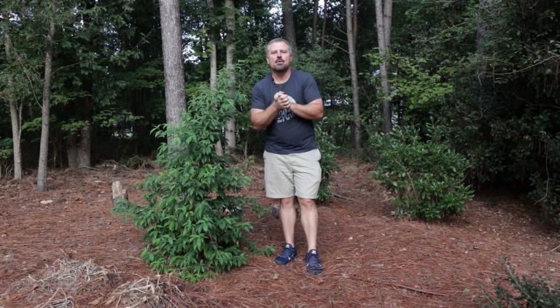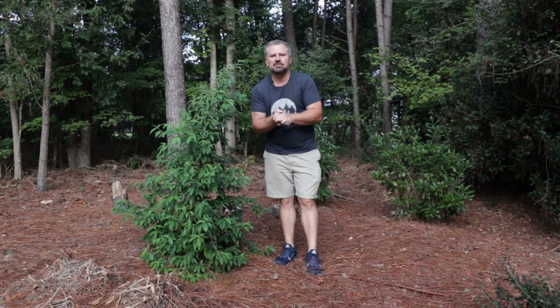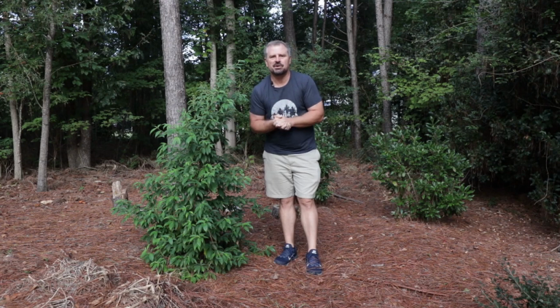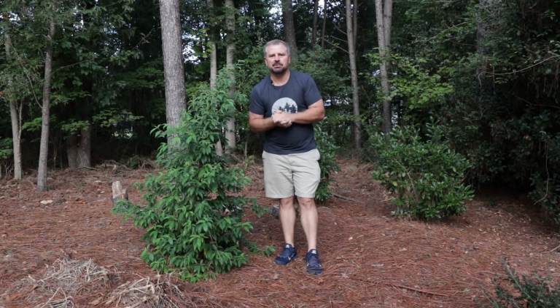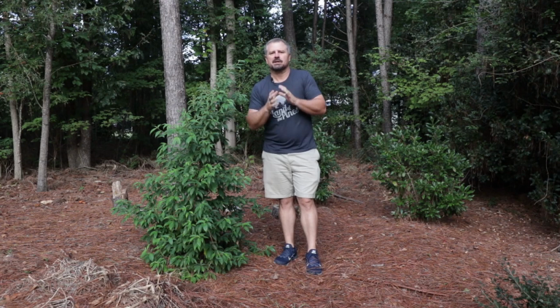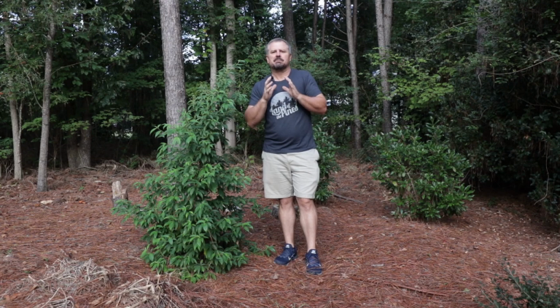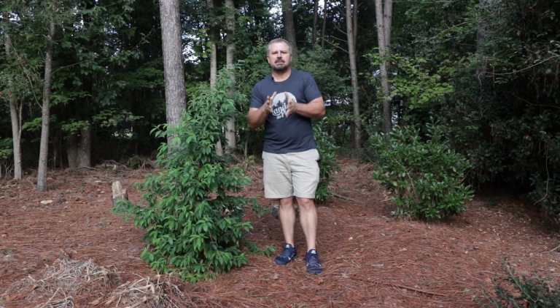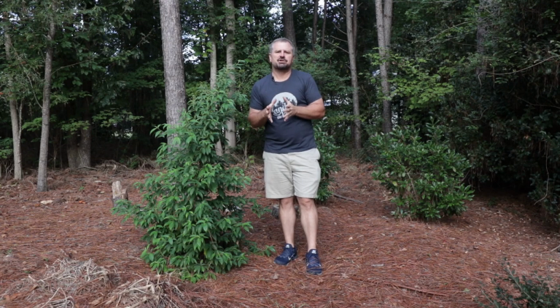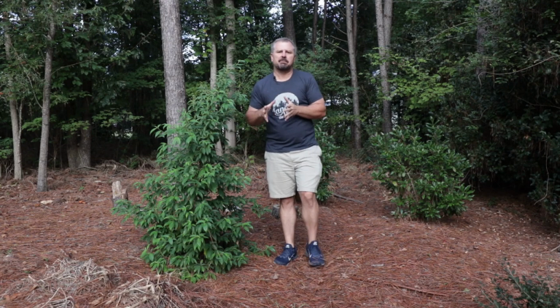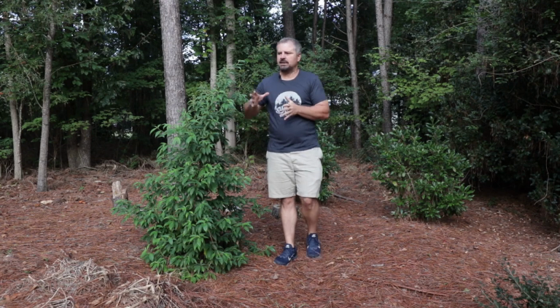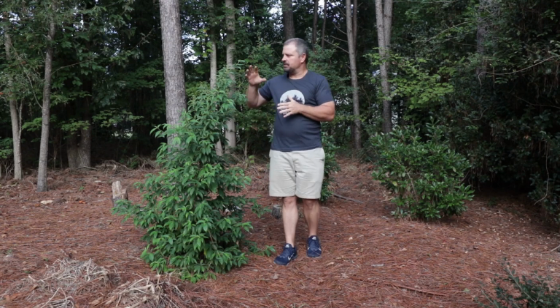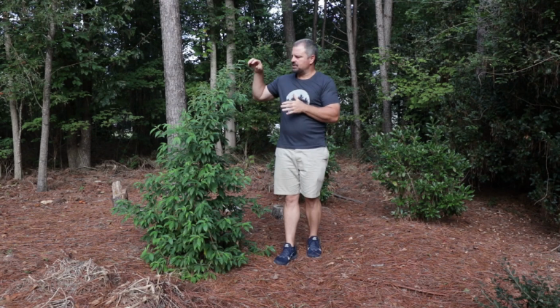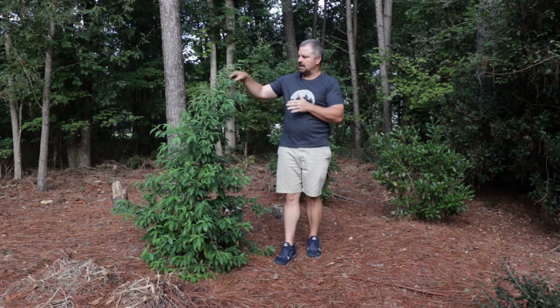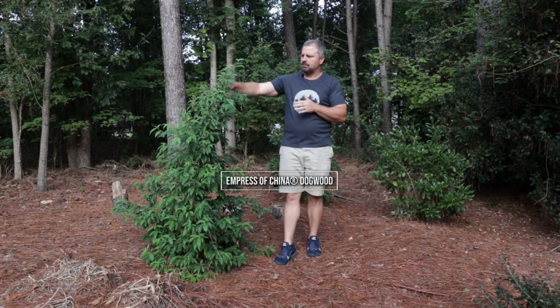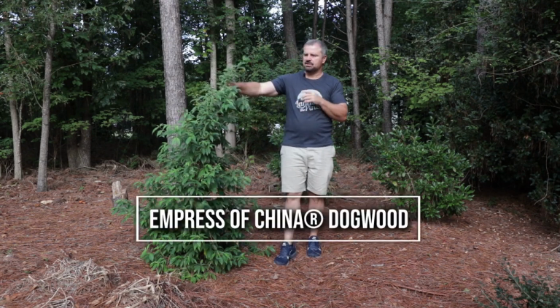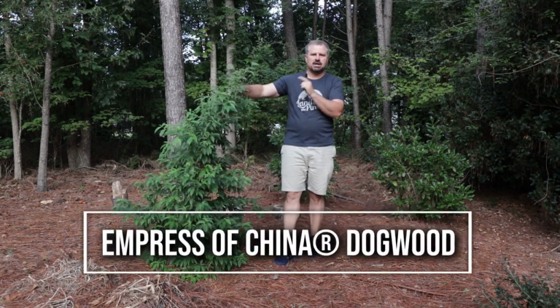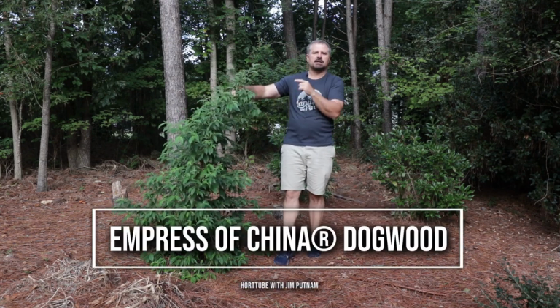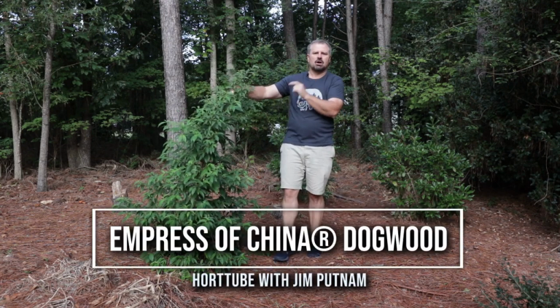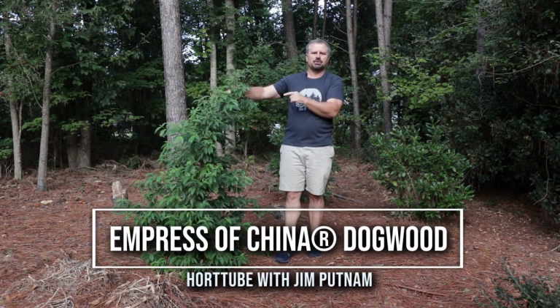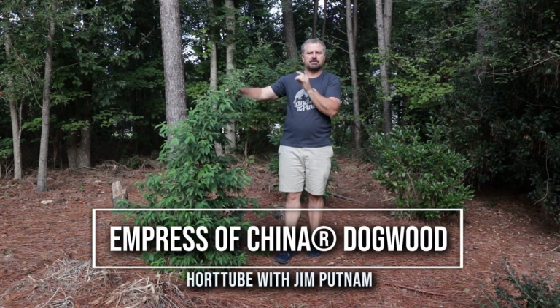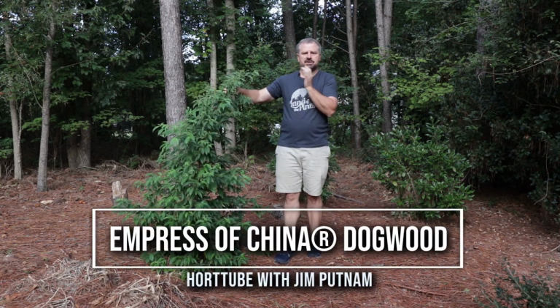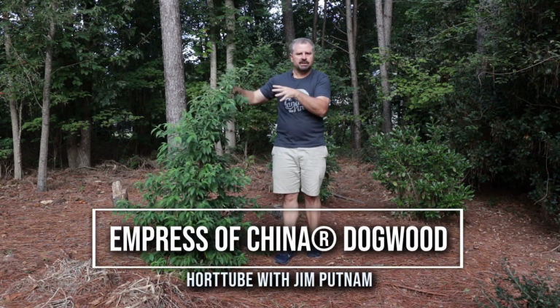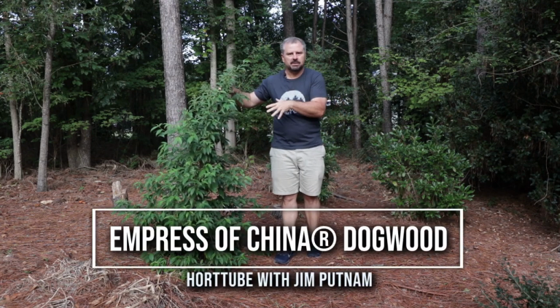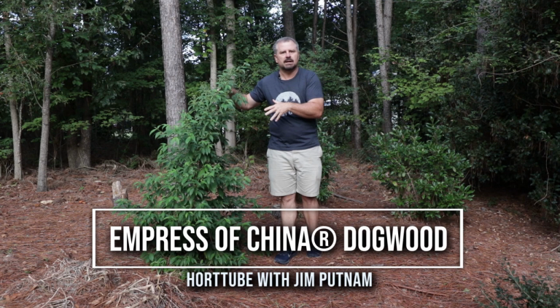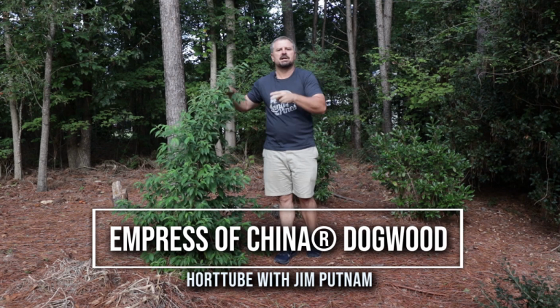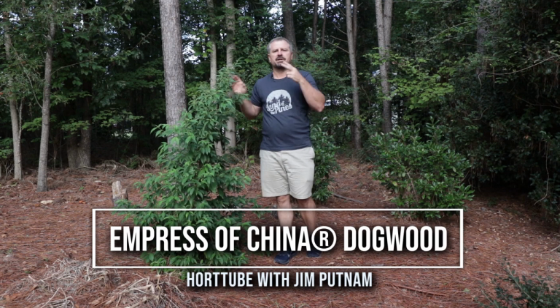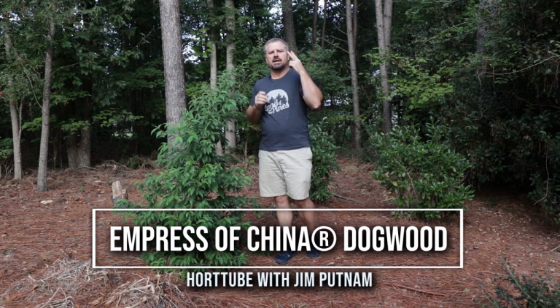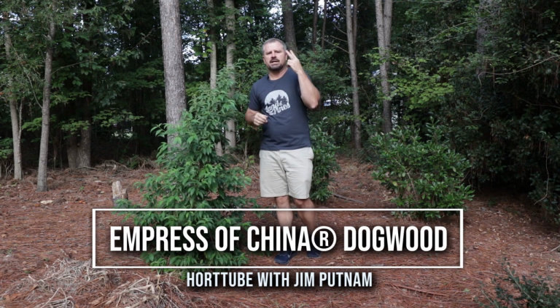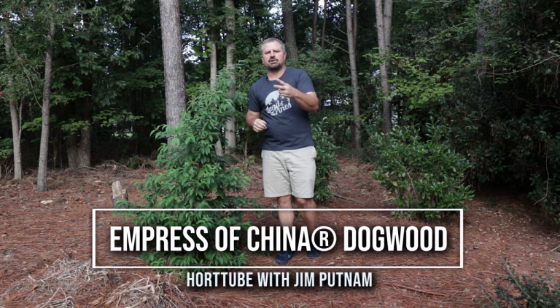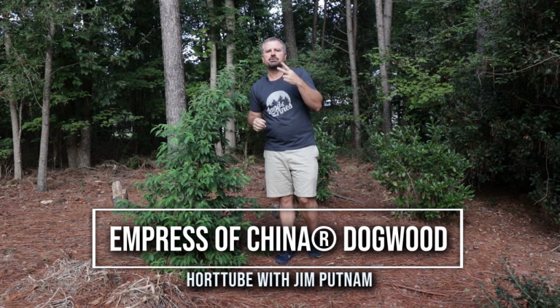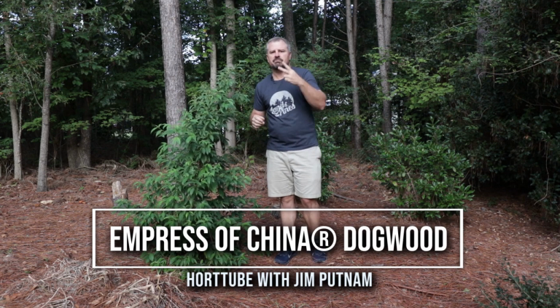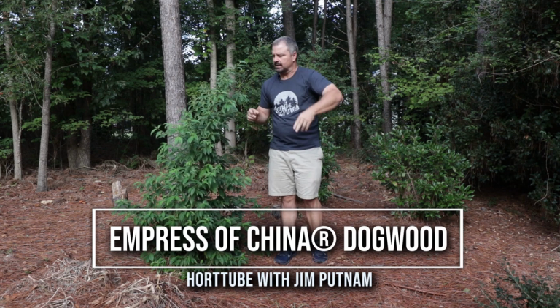Welcome to HortTube. My name is Jim Putnam and this is Empress of China Dogwood from the Southern Living Plant Collection in two minutes.